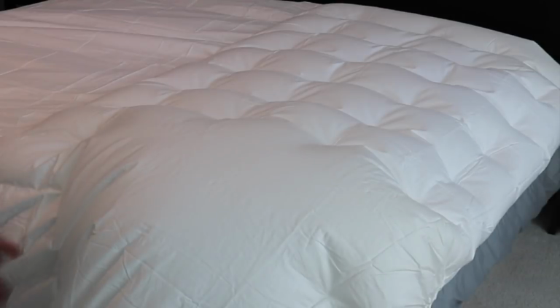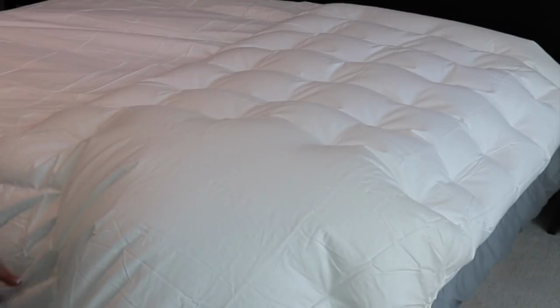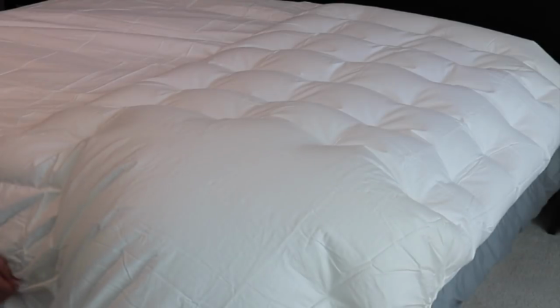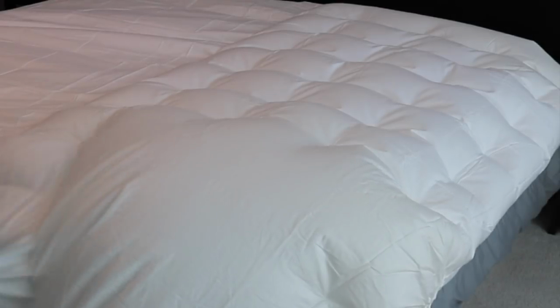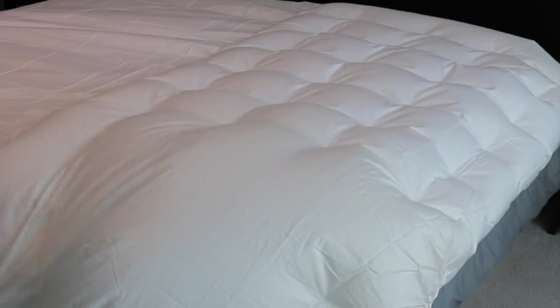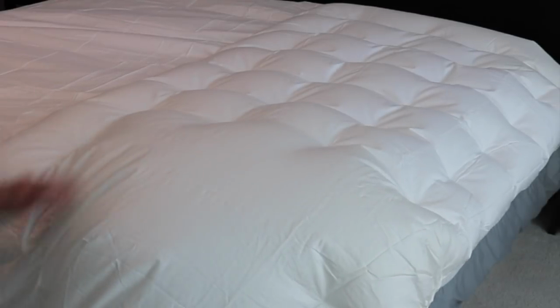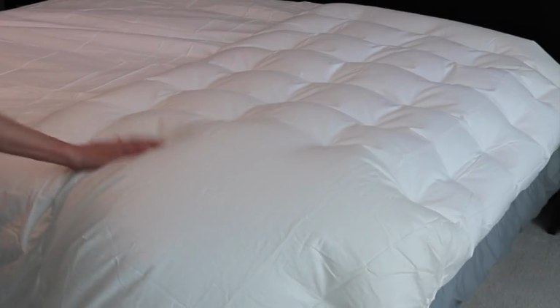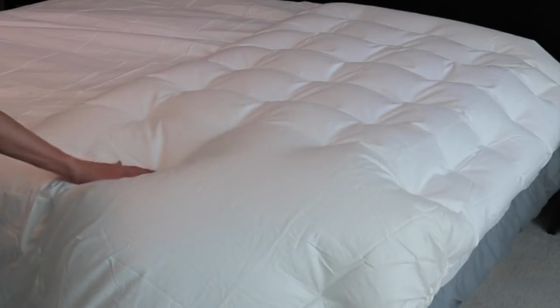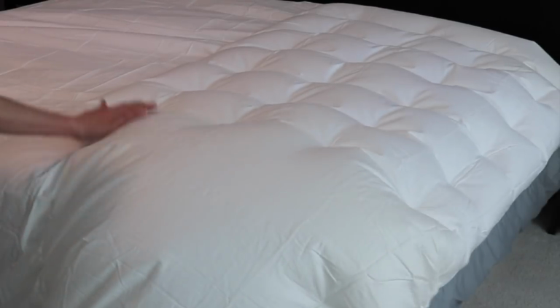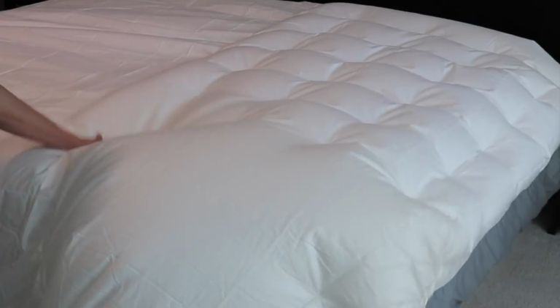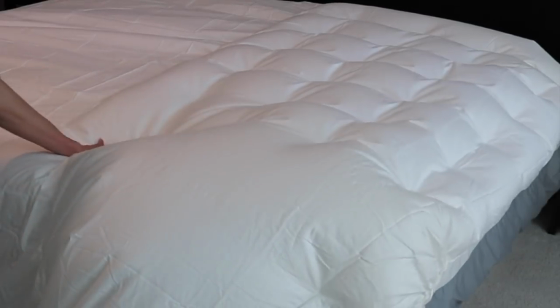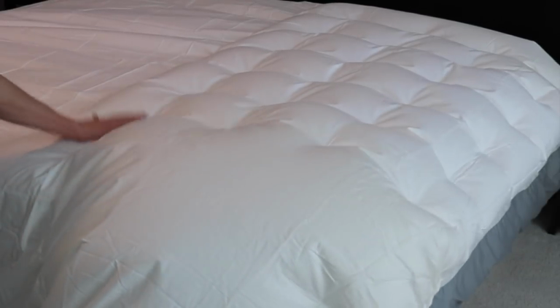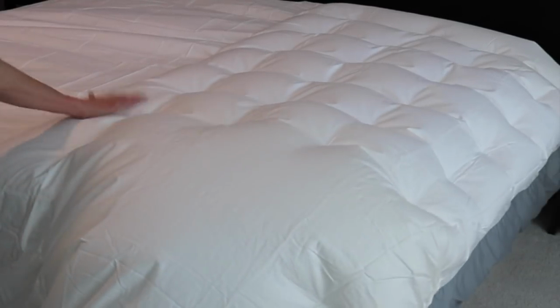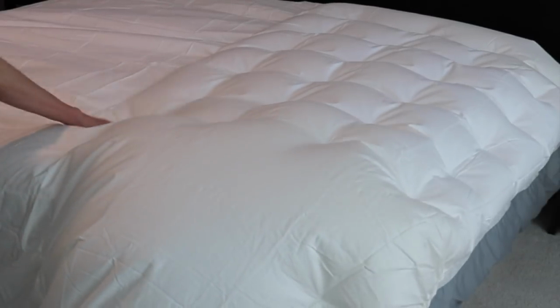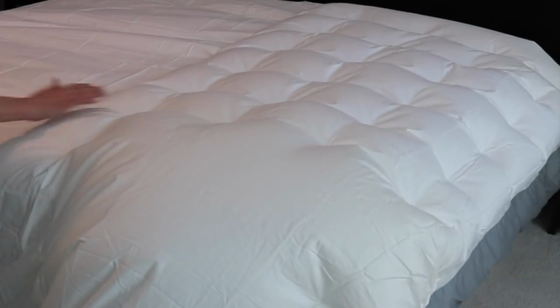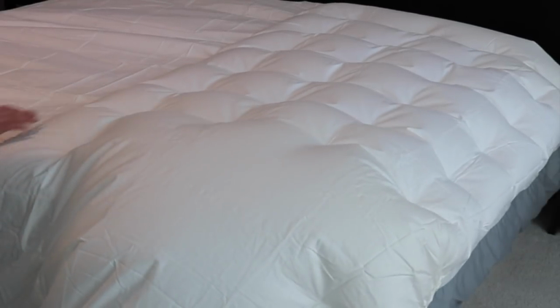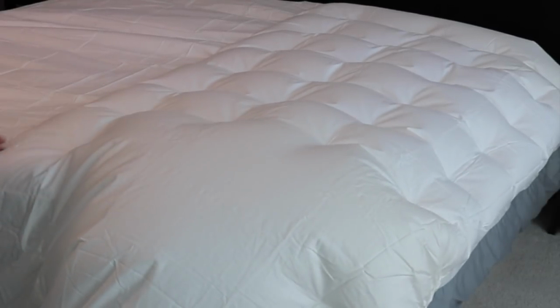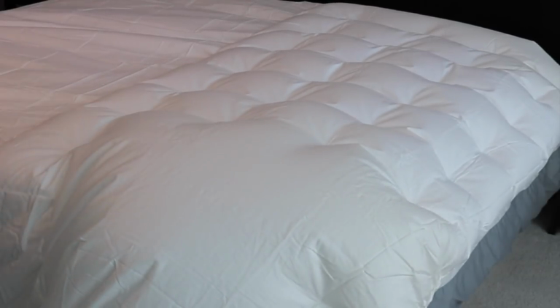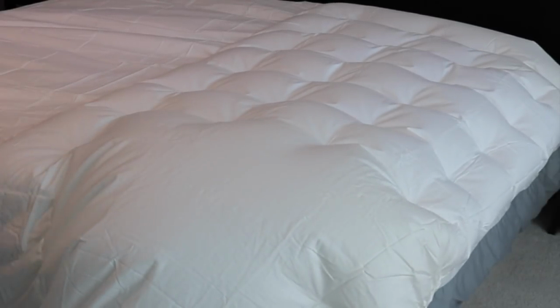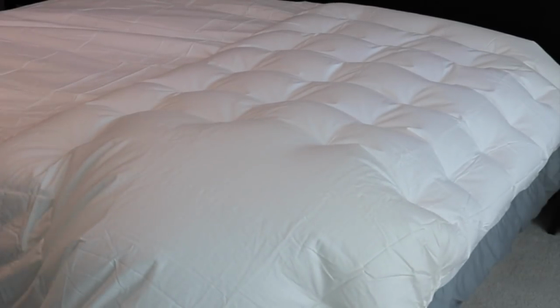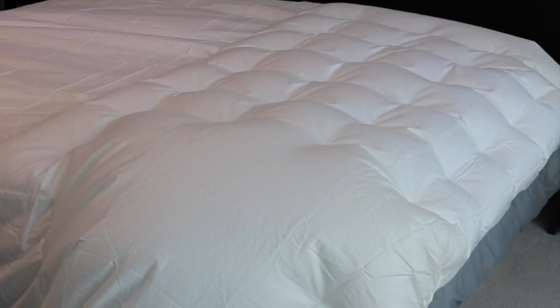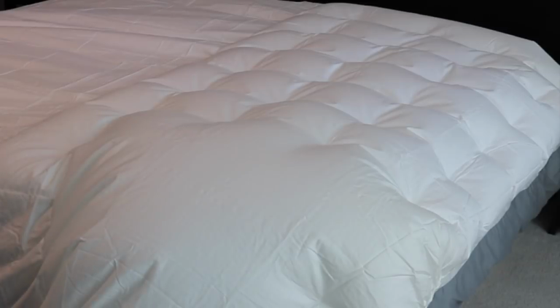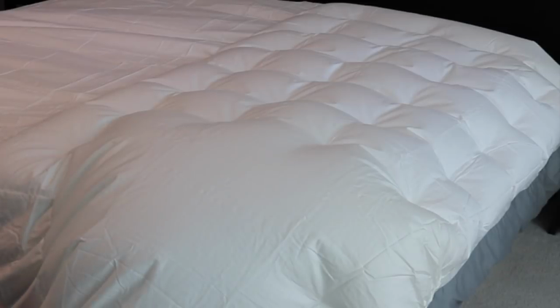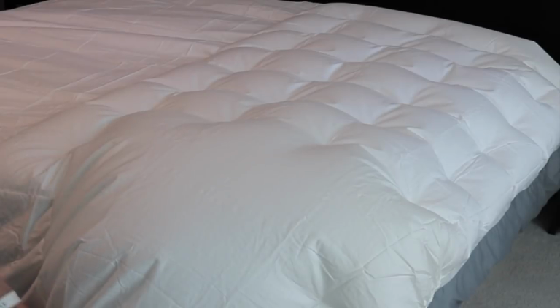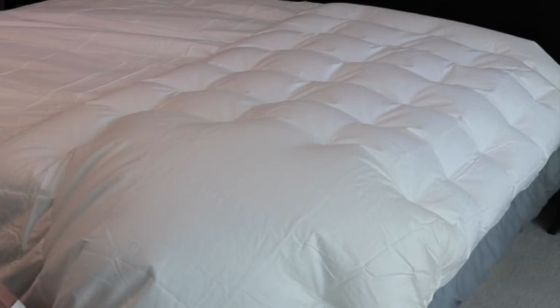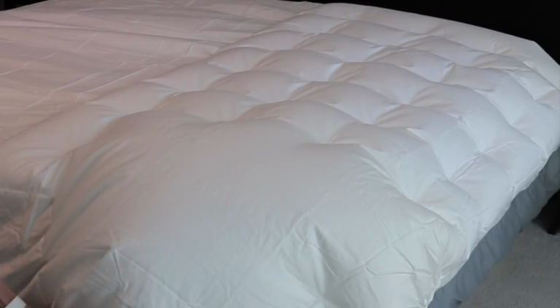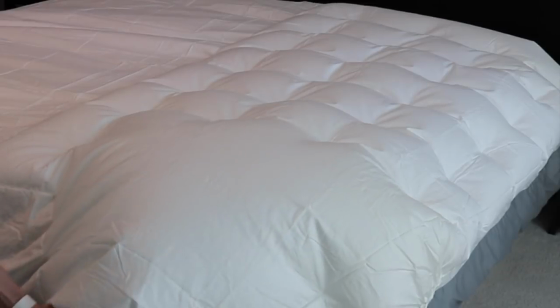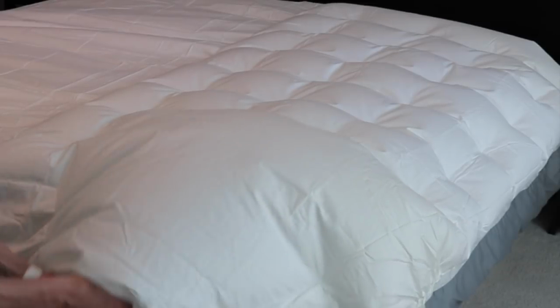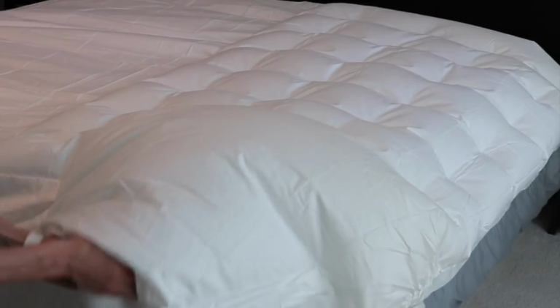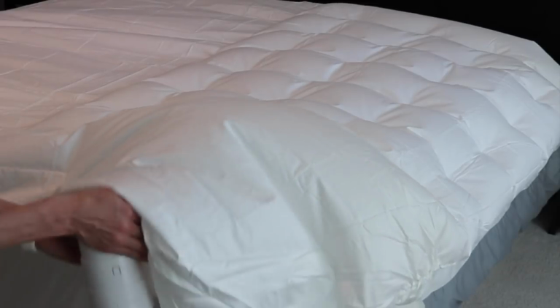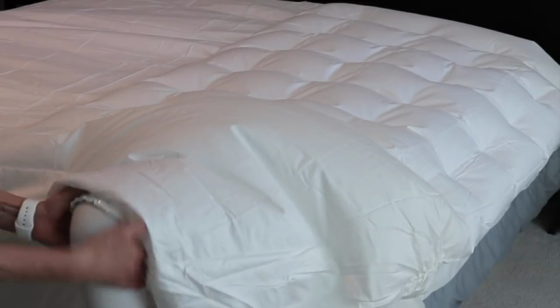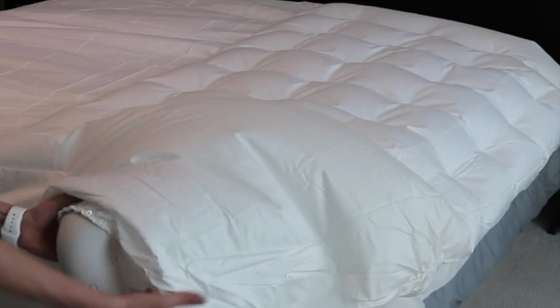You can control the BedJet right from your phone or tablet, and the device is so quiet you can sleep like a baby.